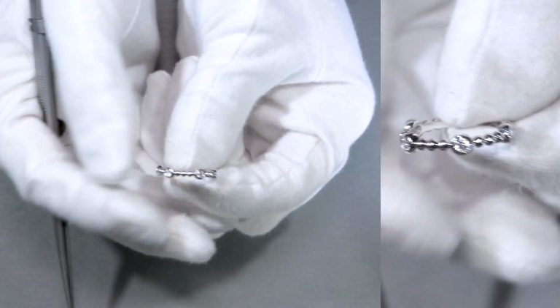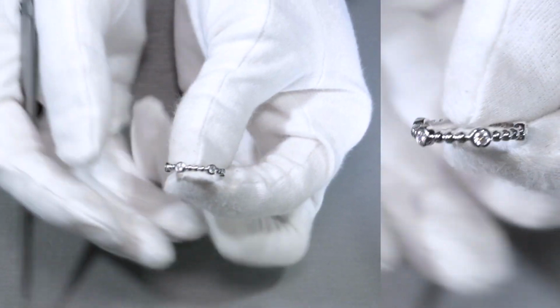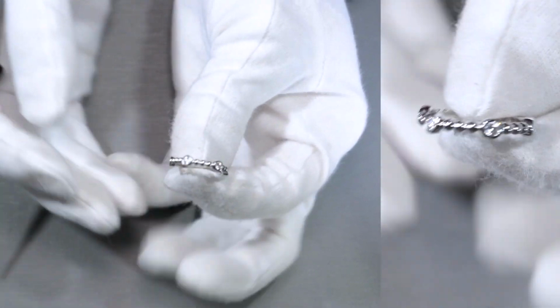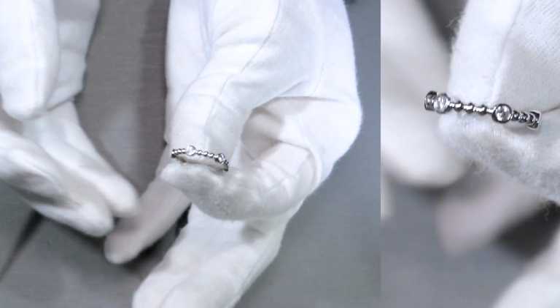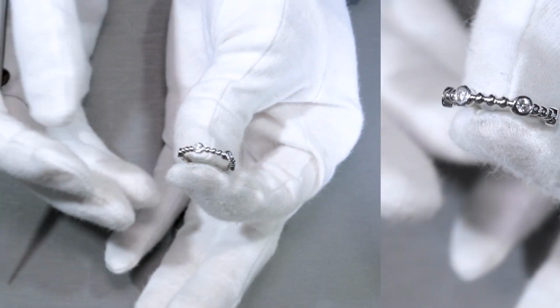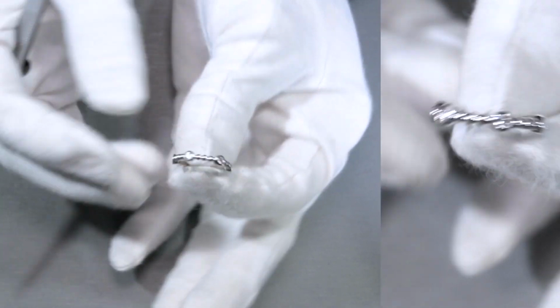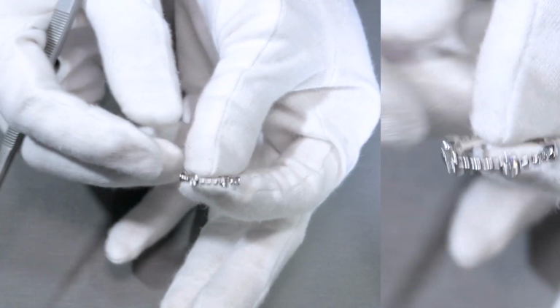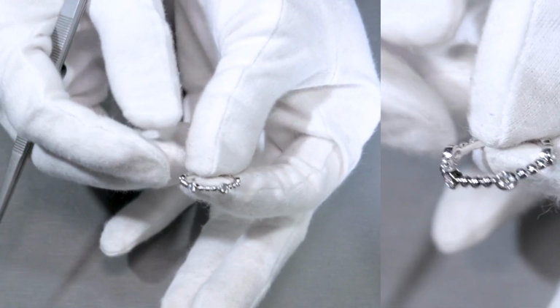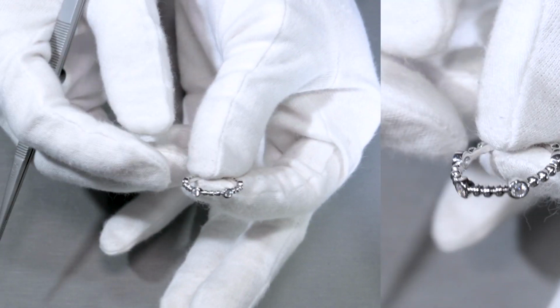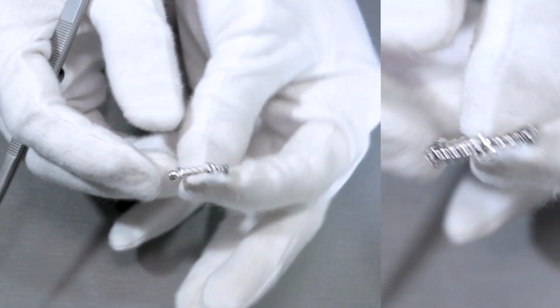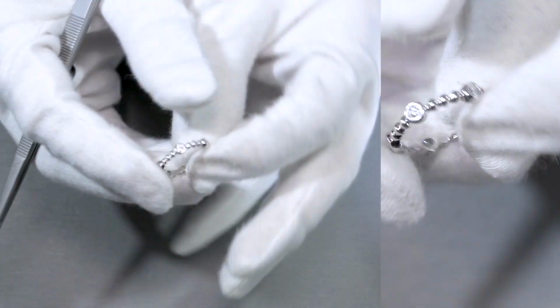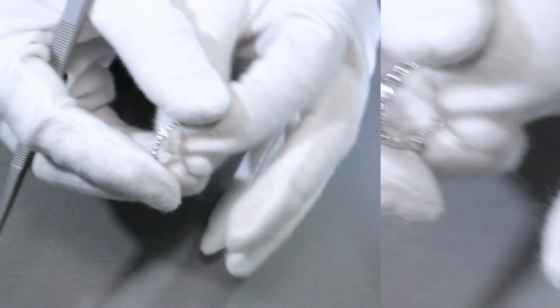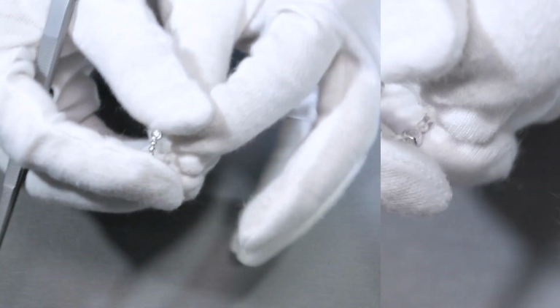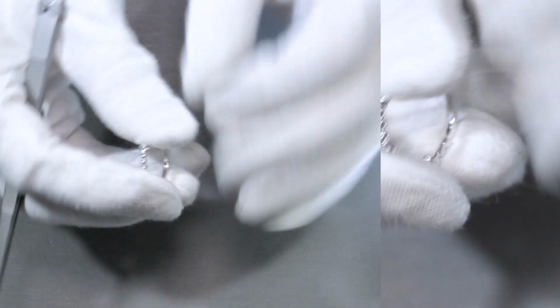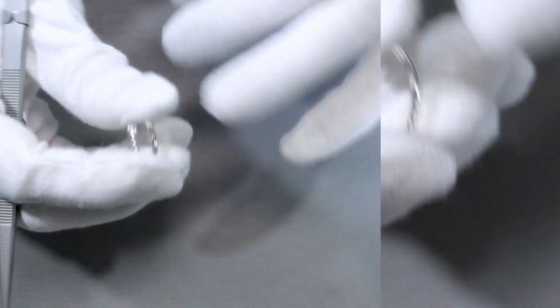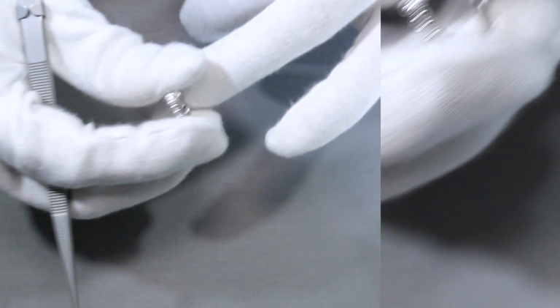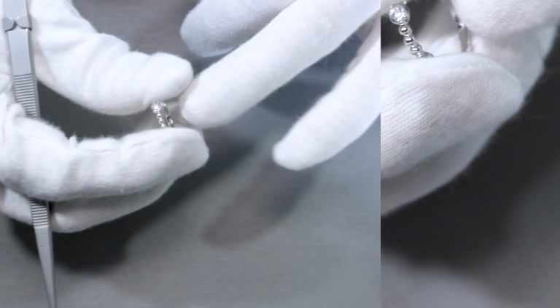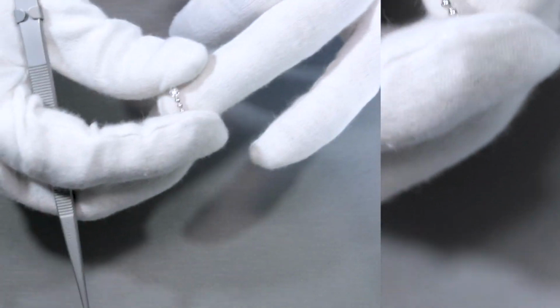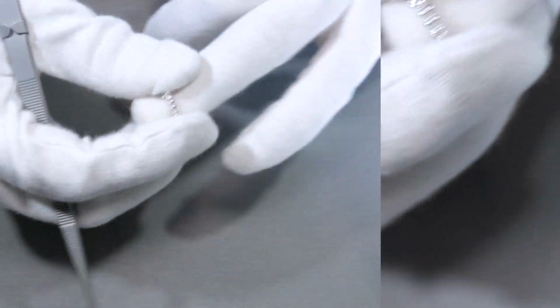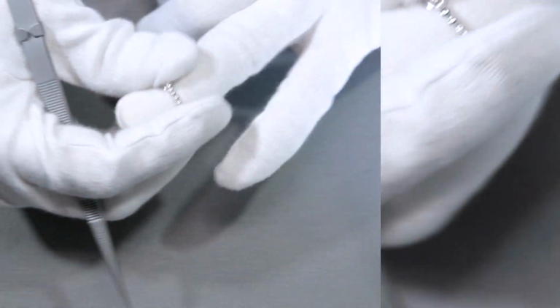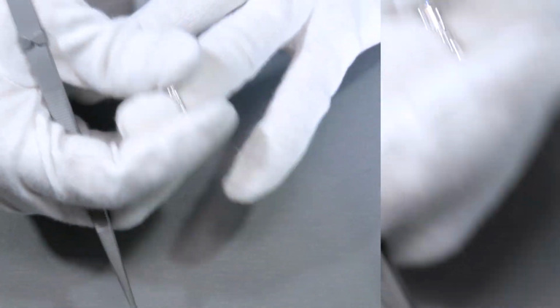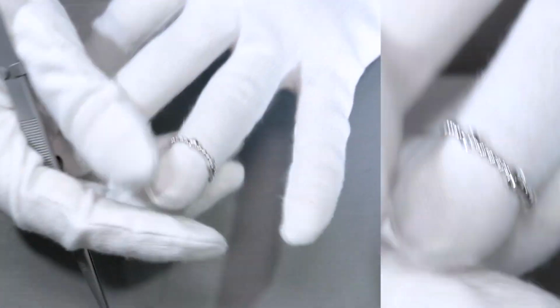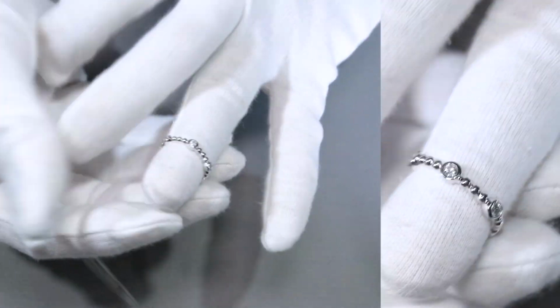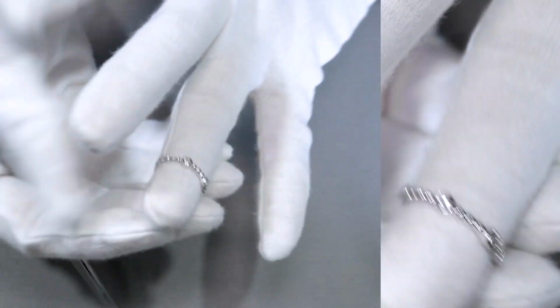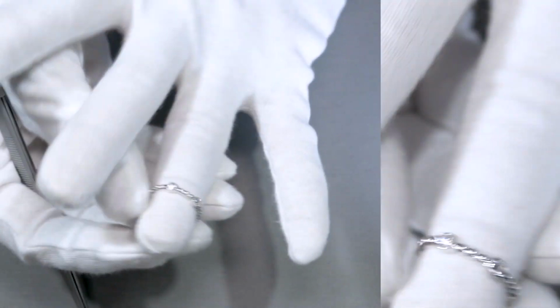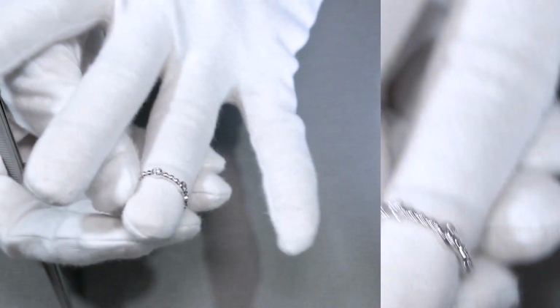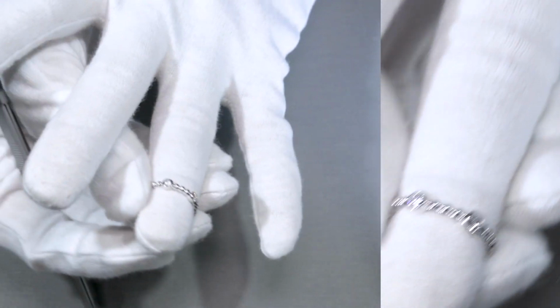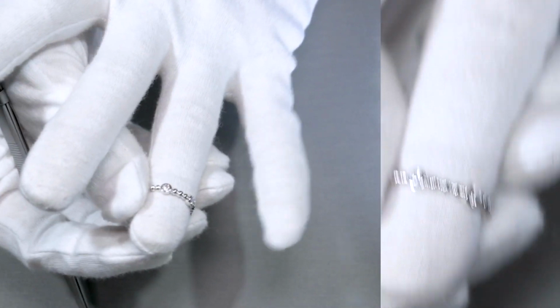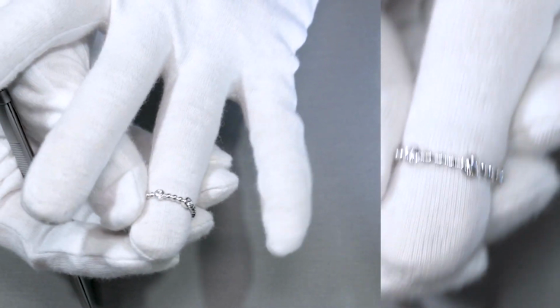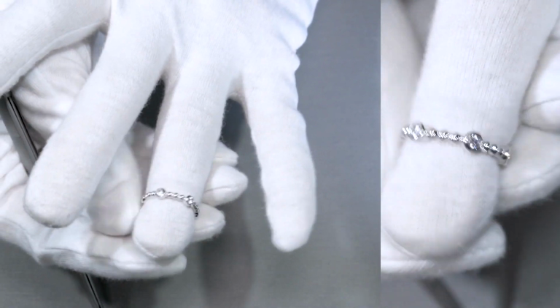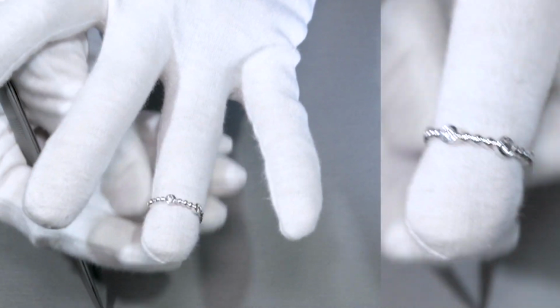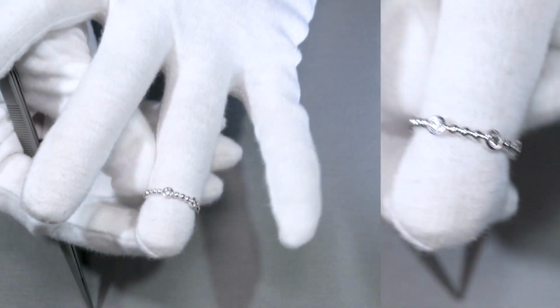Let me go ahead and hold that for you one last time — and that's how it looks when it's worn.